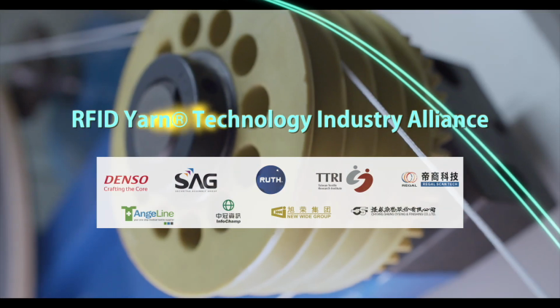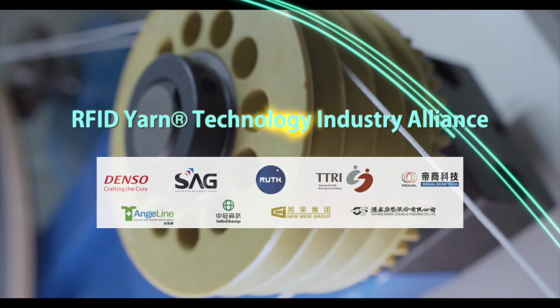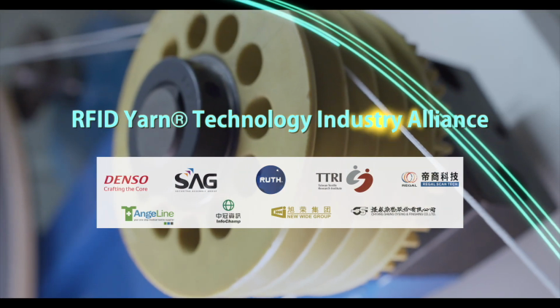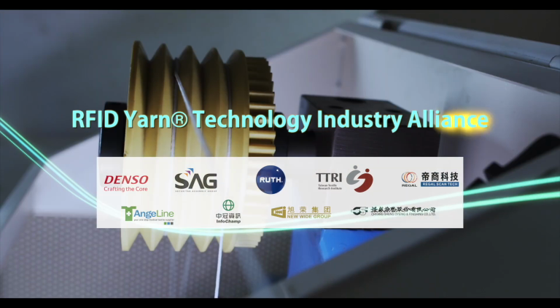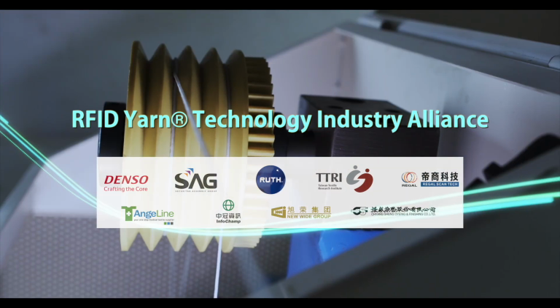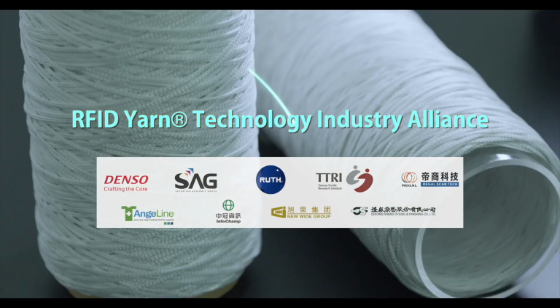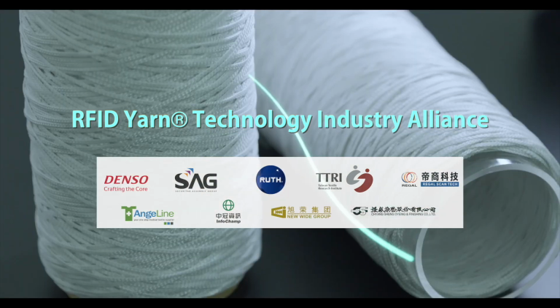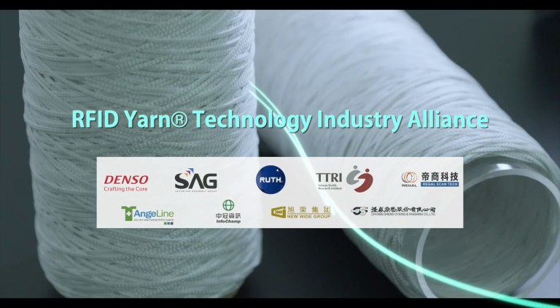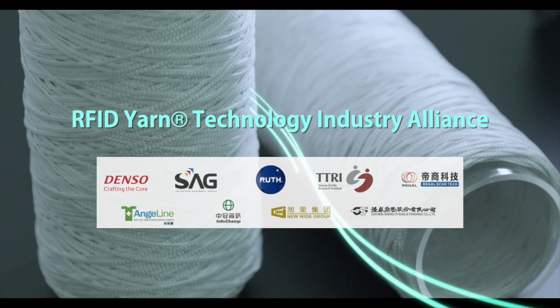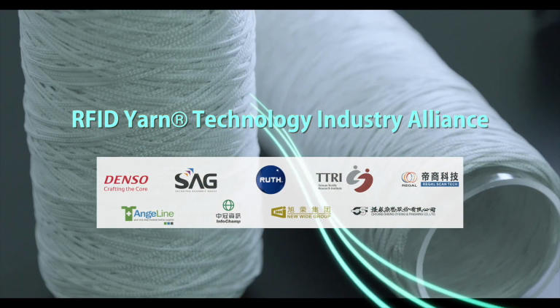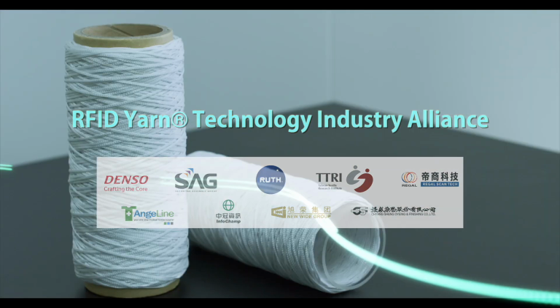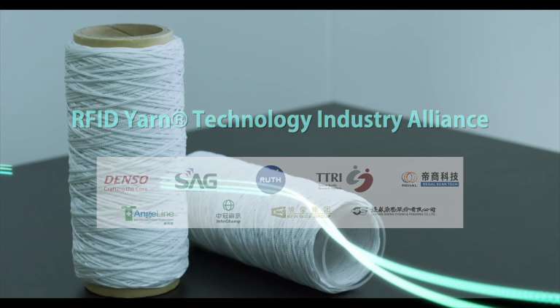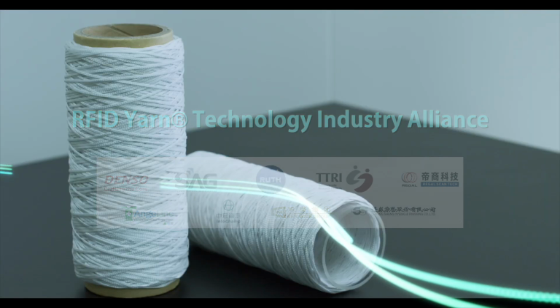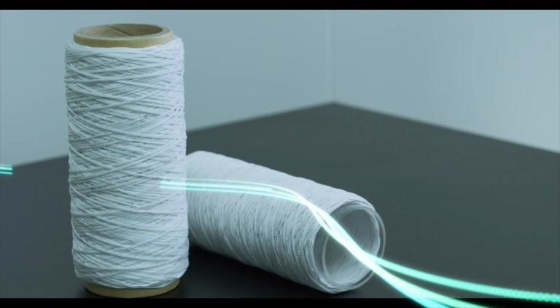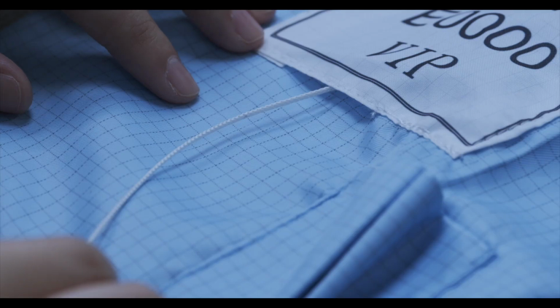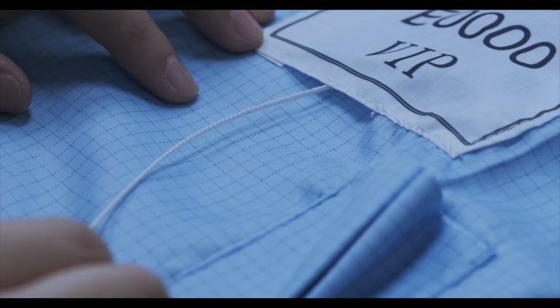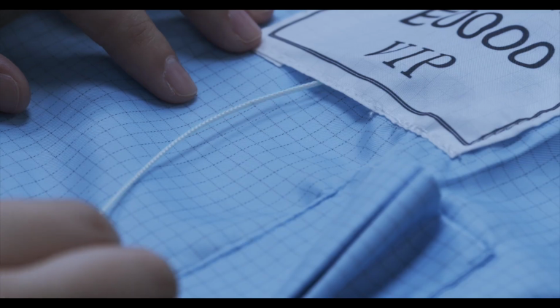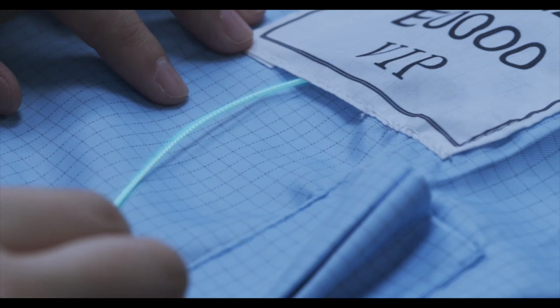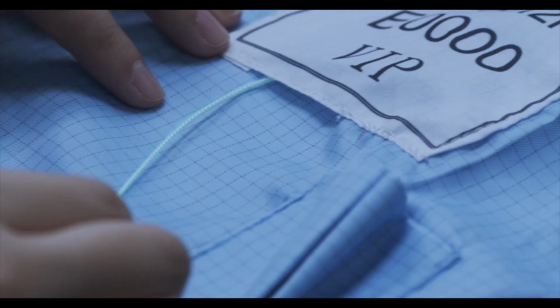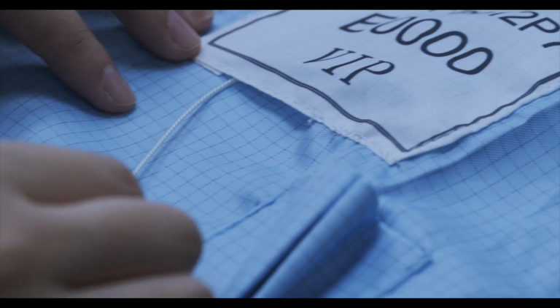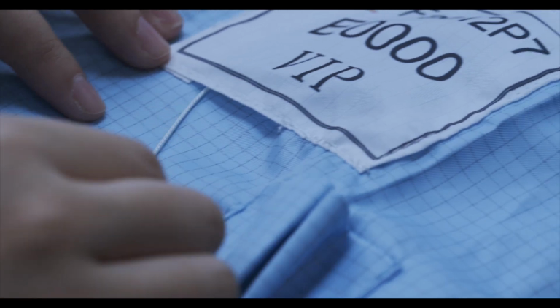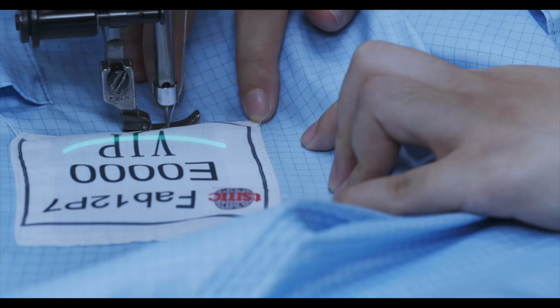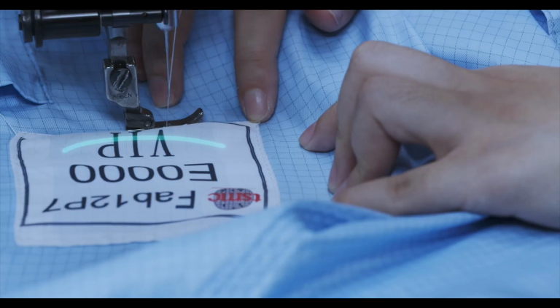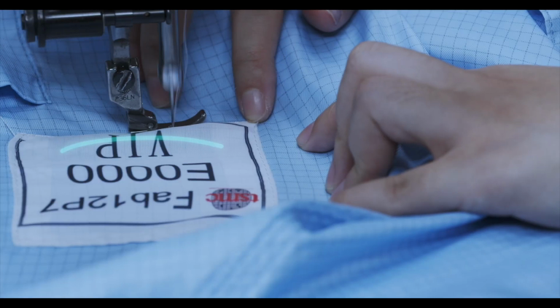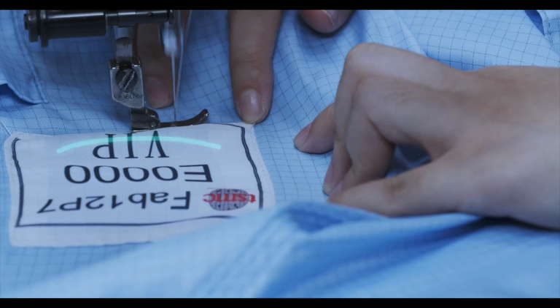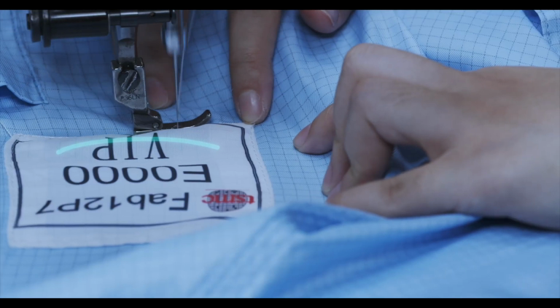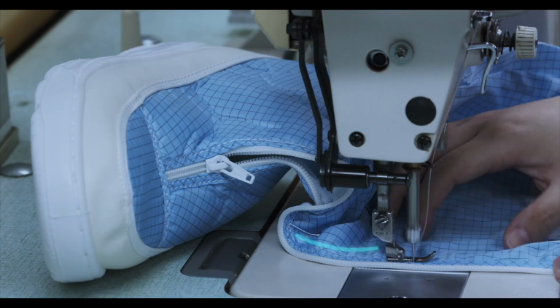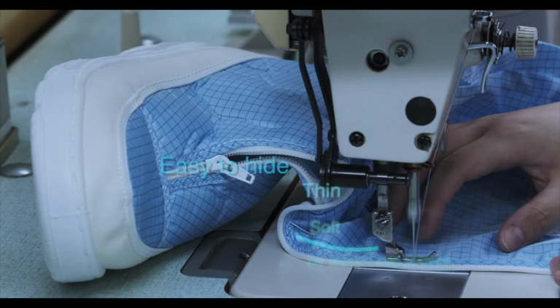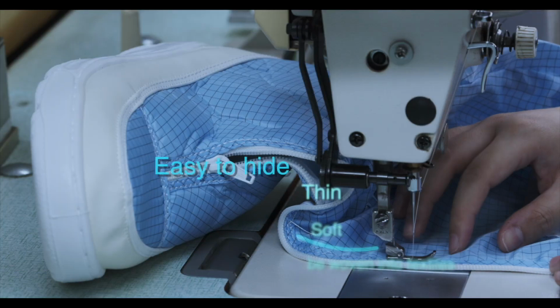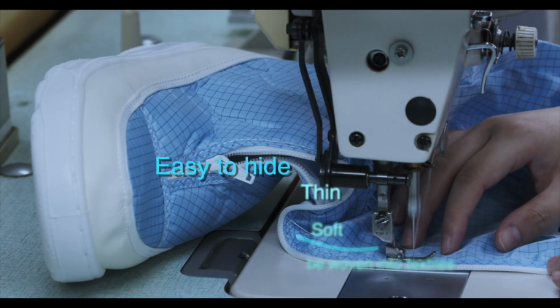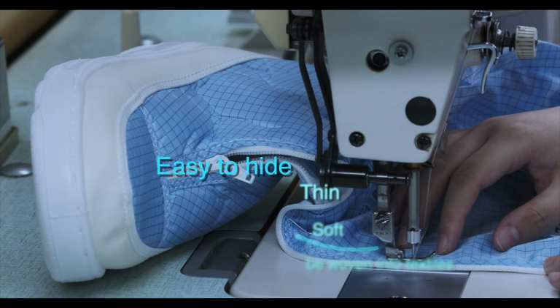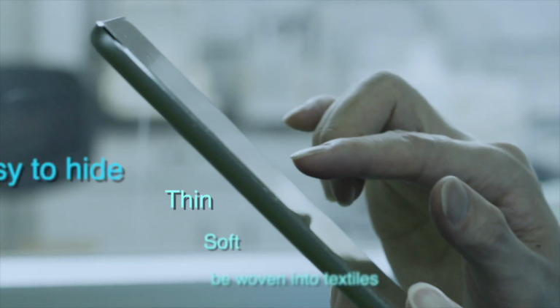RFID Yarn is thin, soft, easy to hide, and can be woven into textiles.